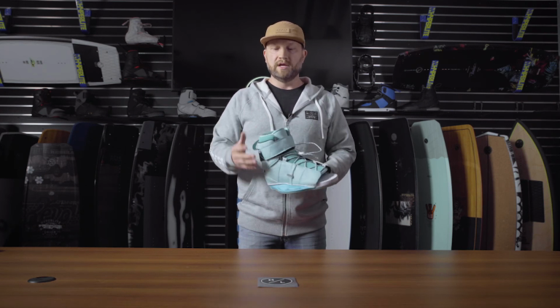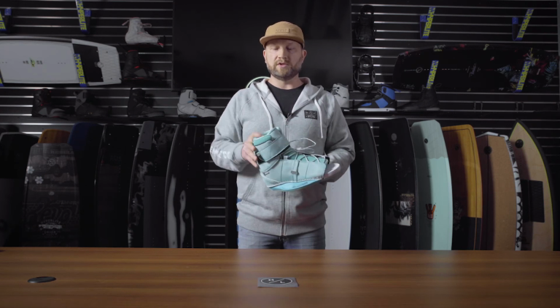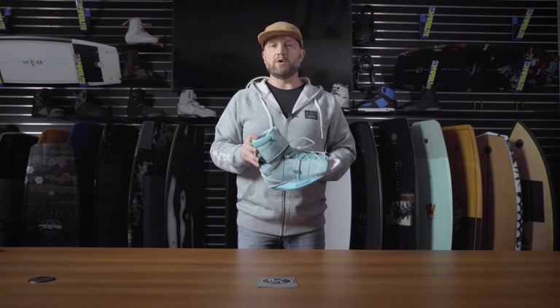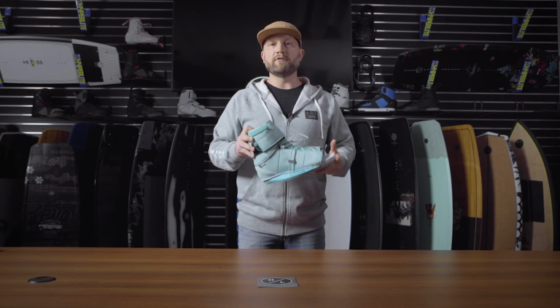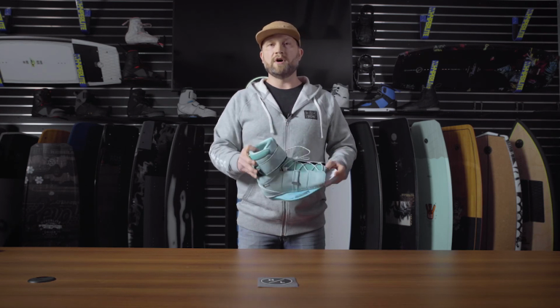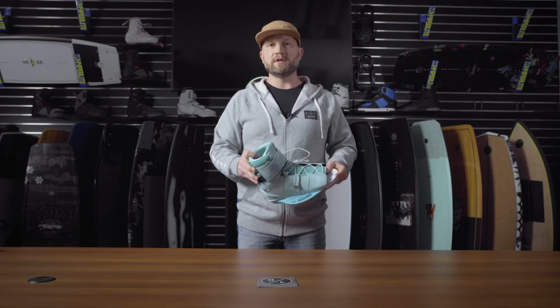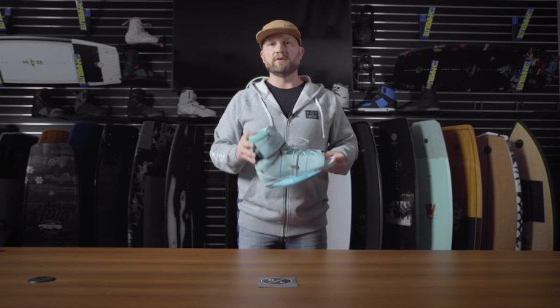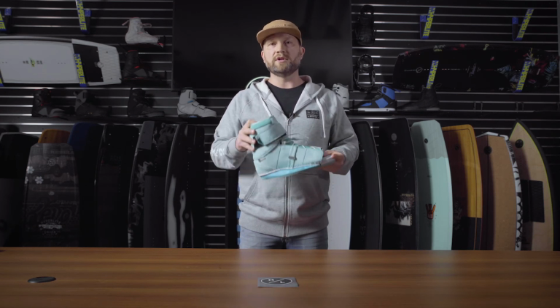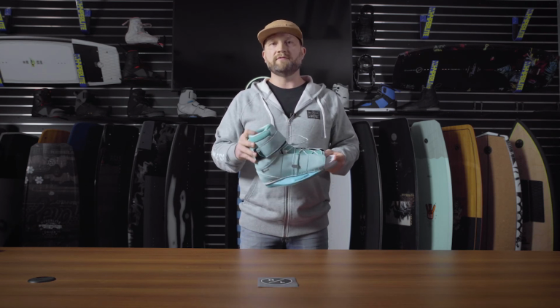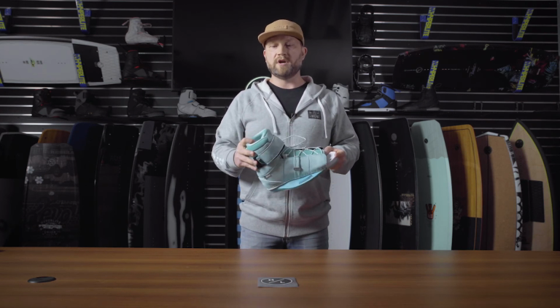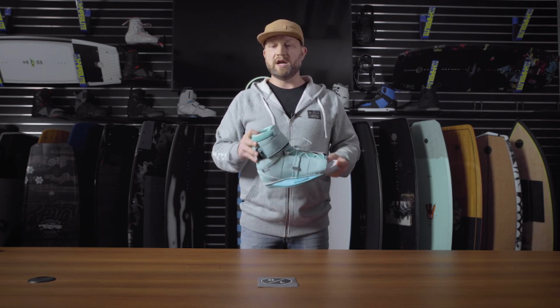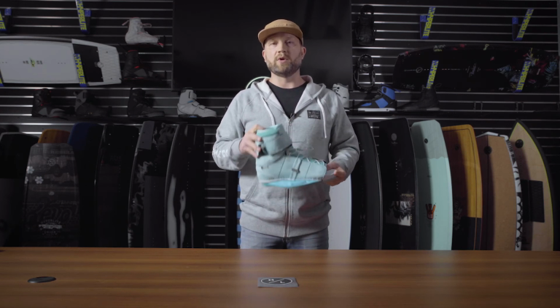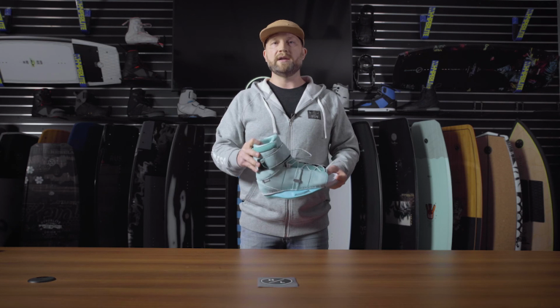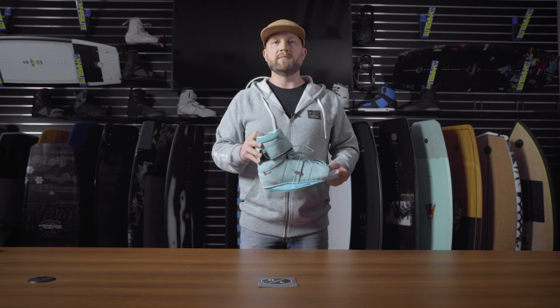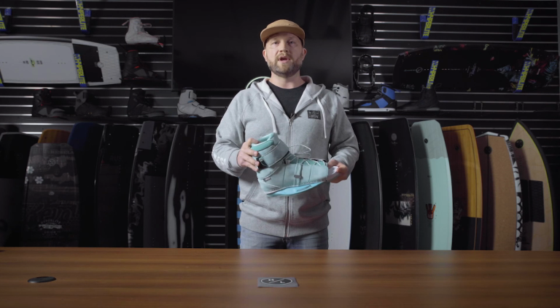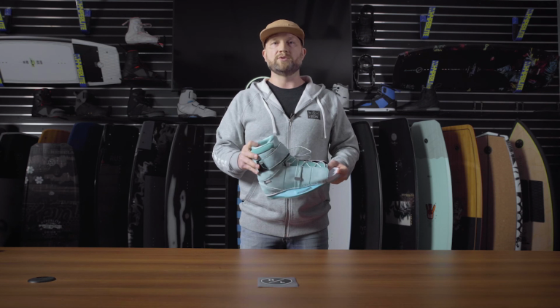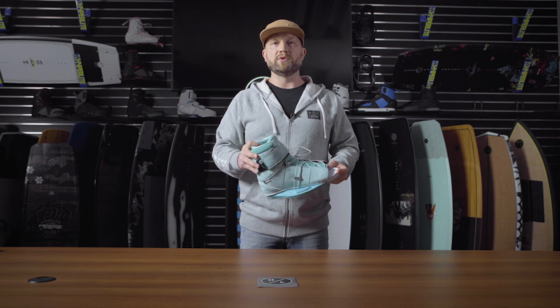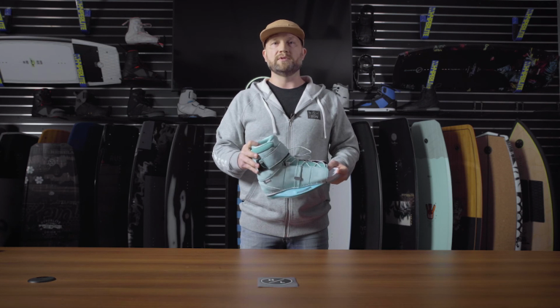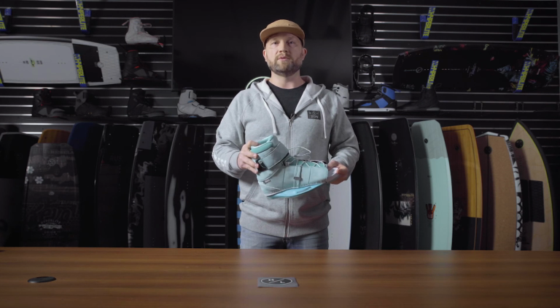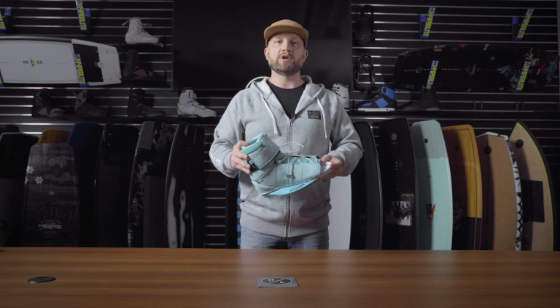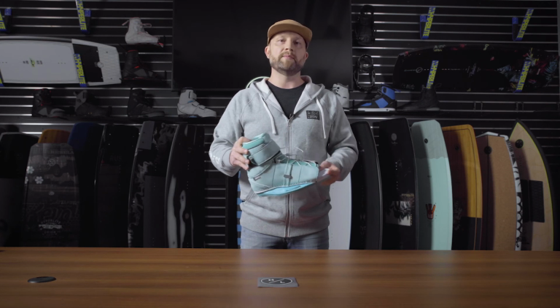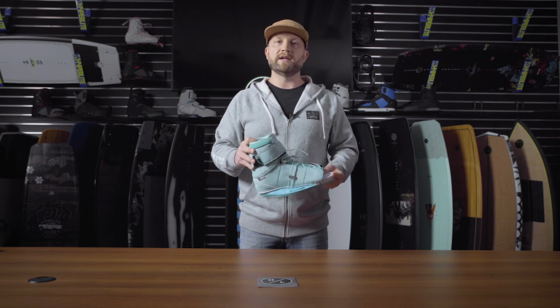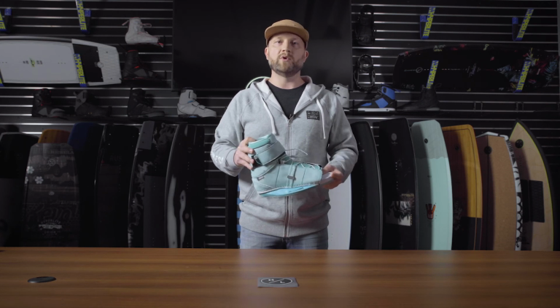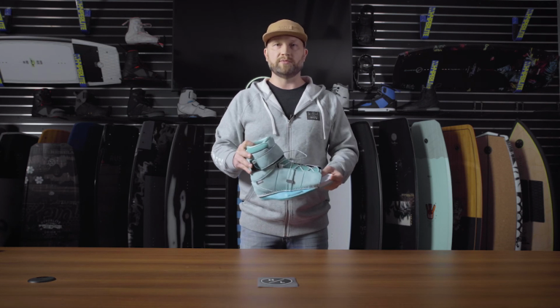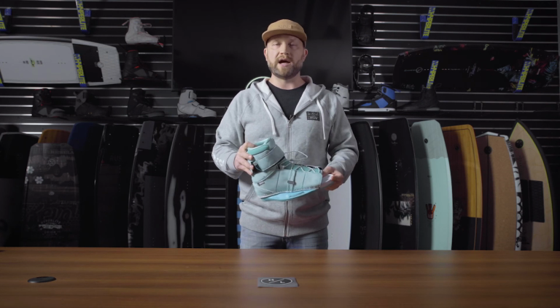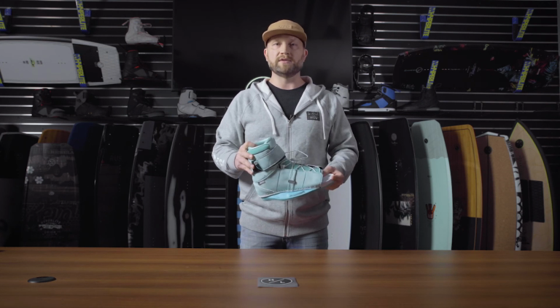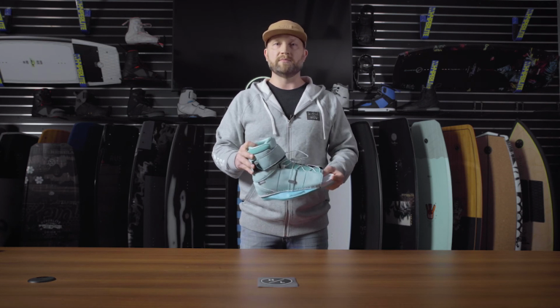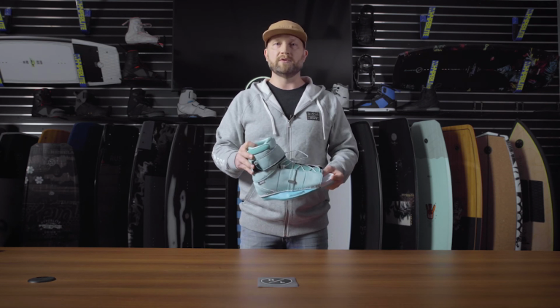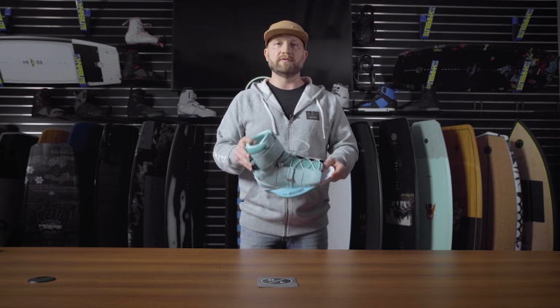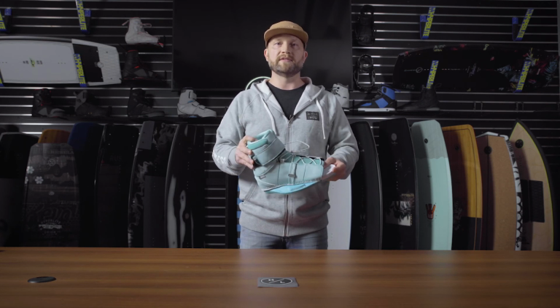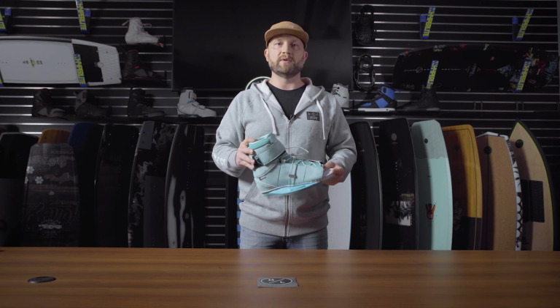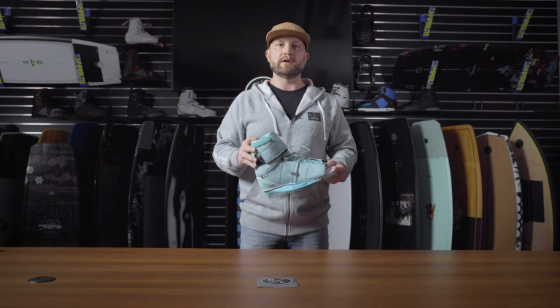Overall, if you're looking for a great mid-range boot that will accommodate multiple riders in the boat, the Viva is the way to go.